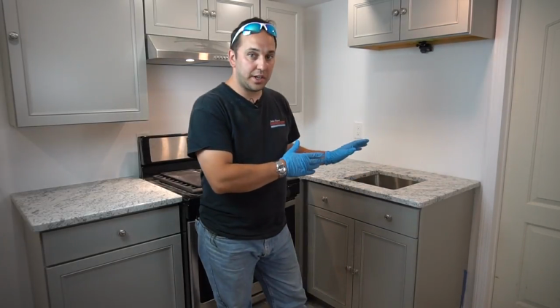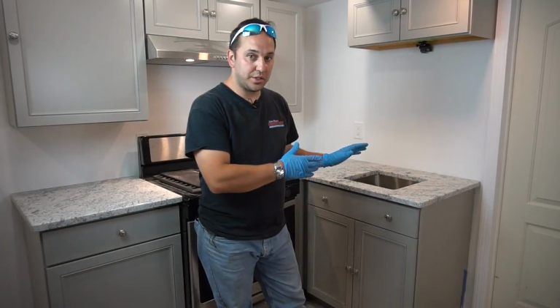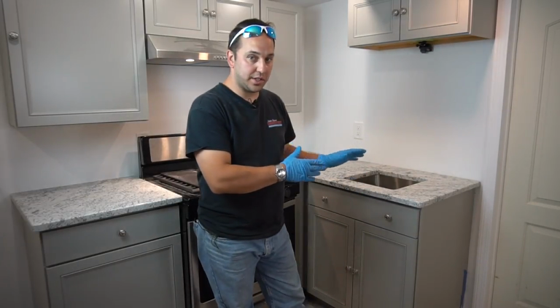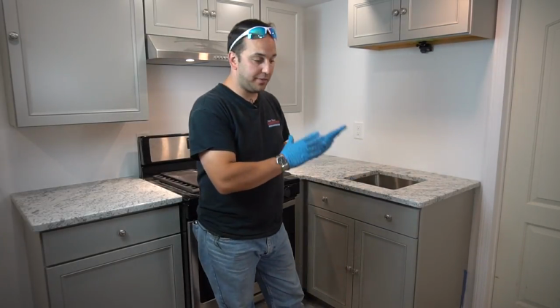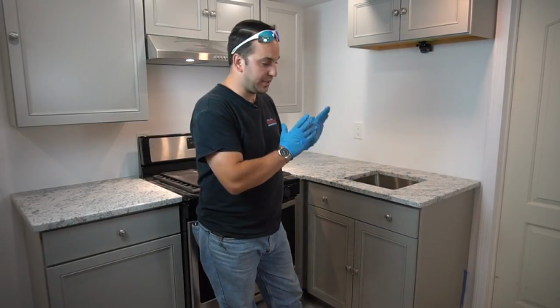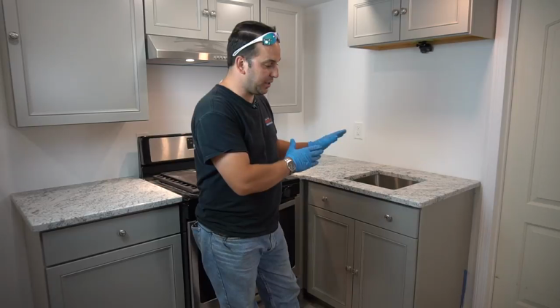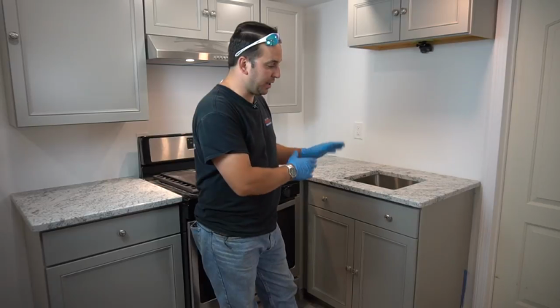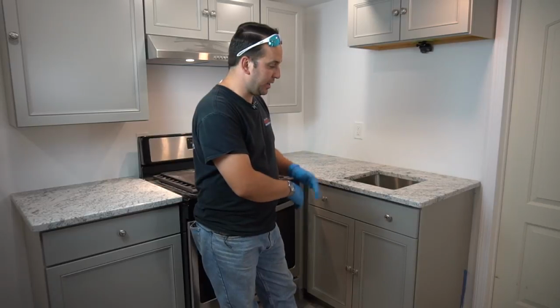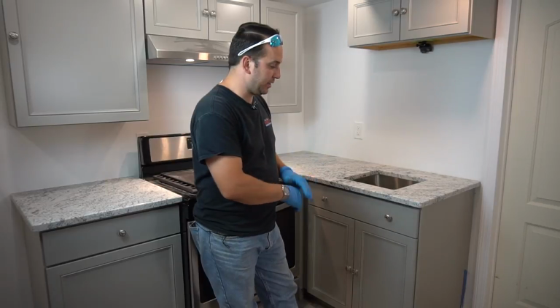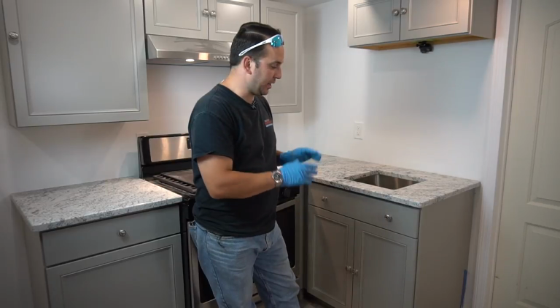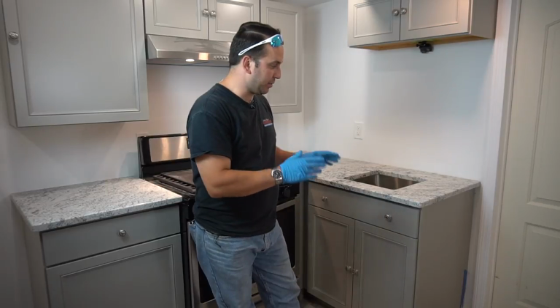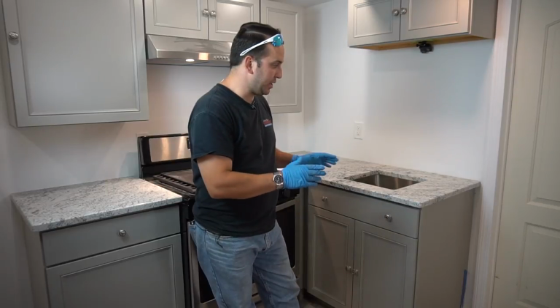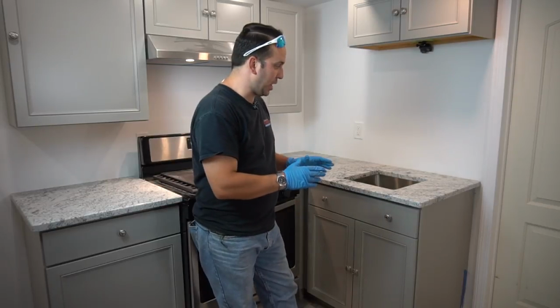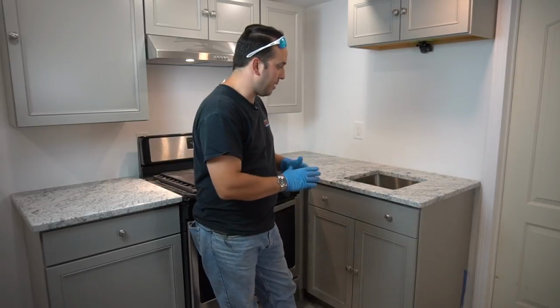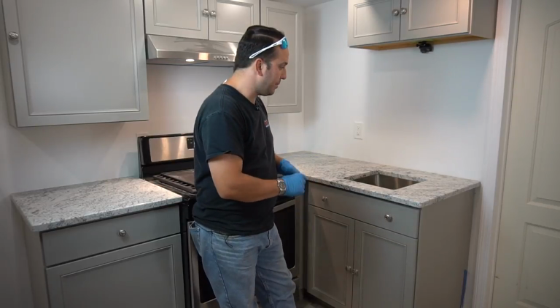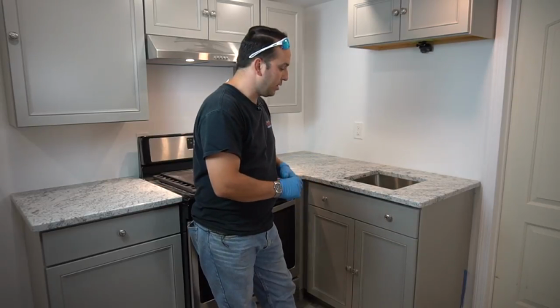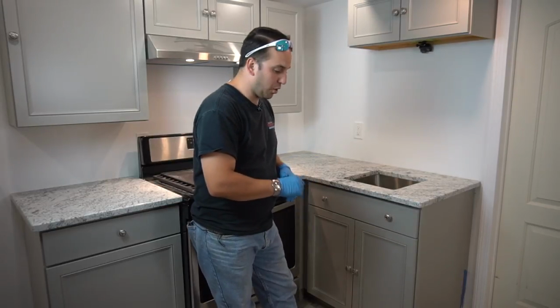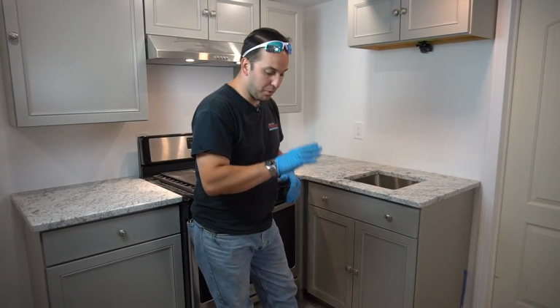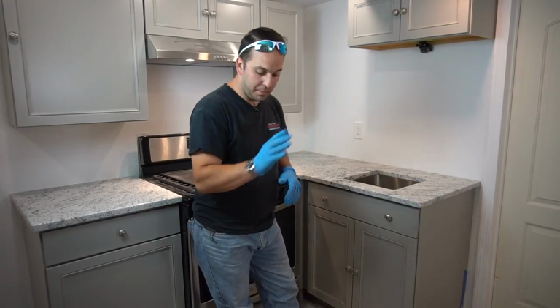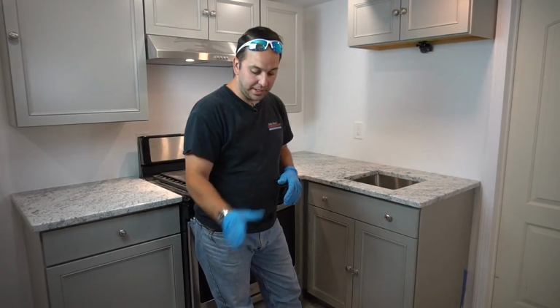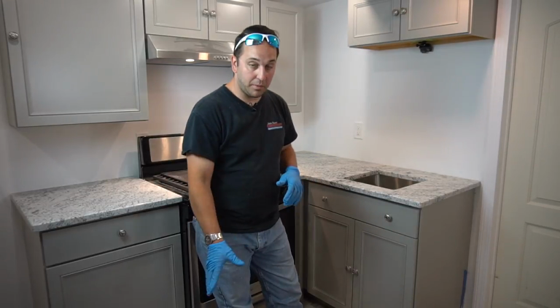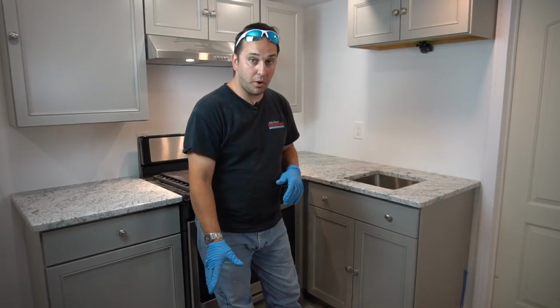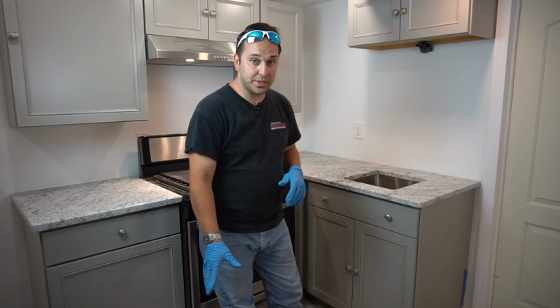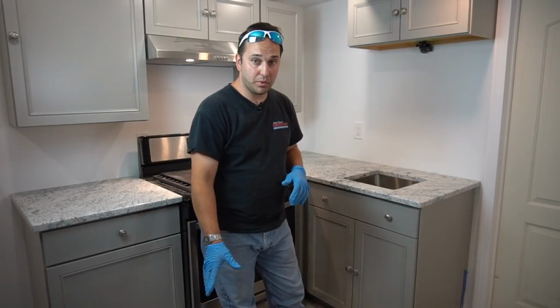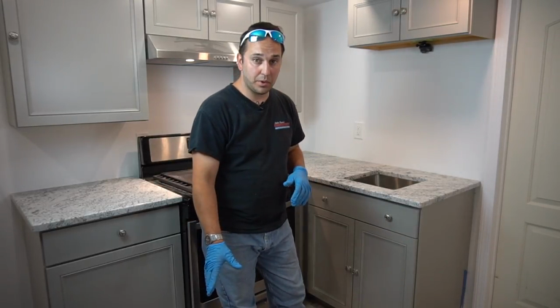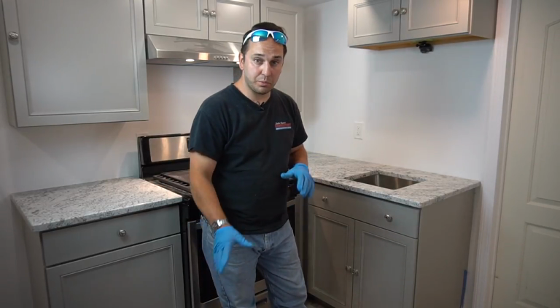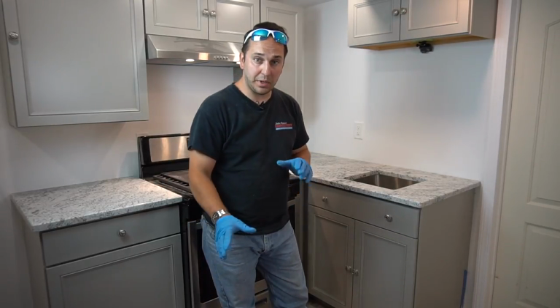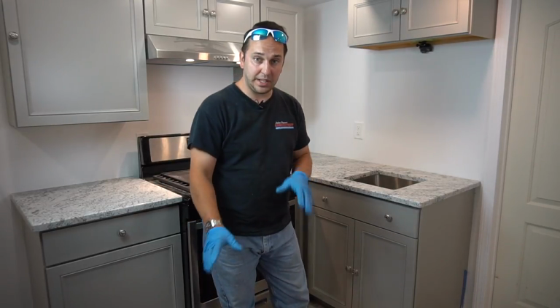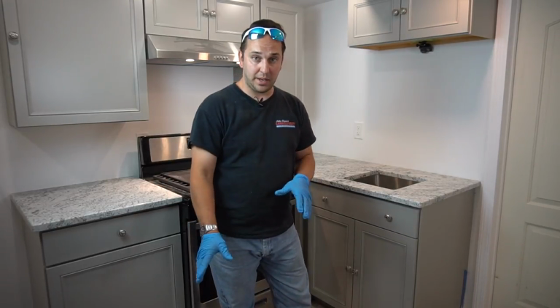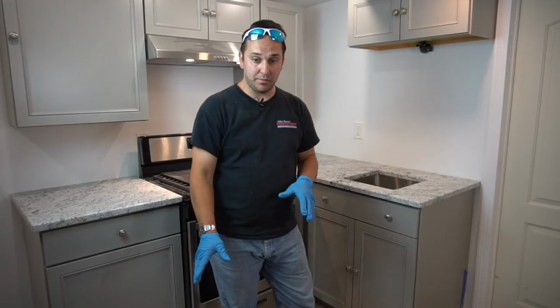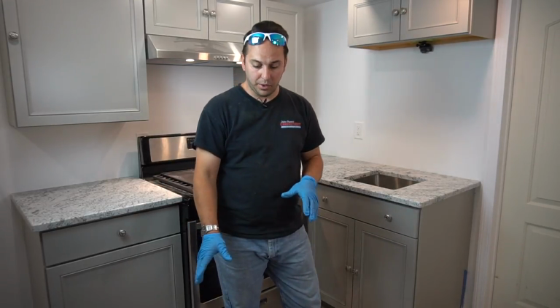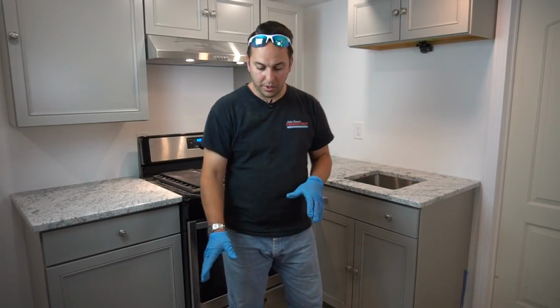The contractor just left that did the granite — did a great job. The homeowner picked out a faucet for us, and we want to get that in for her.